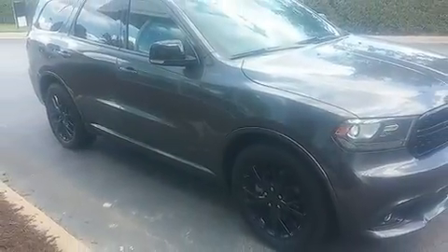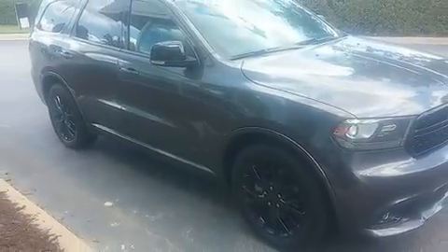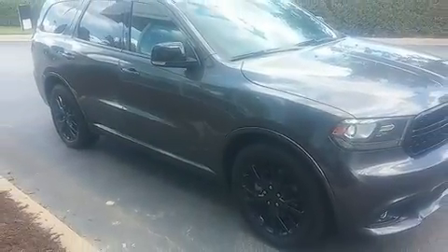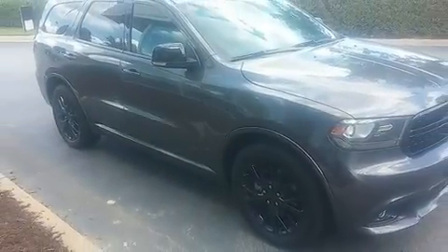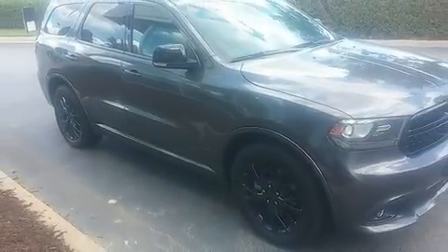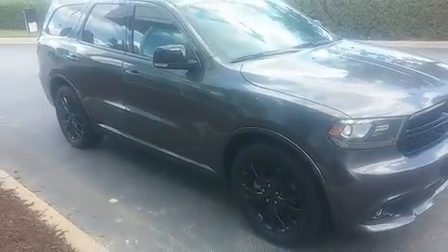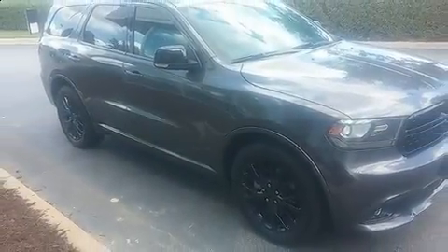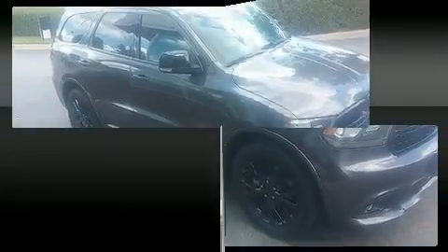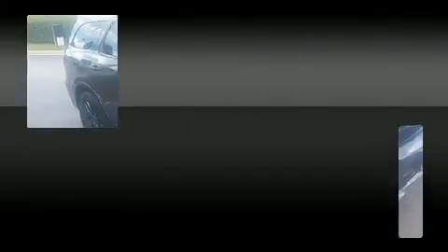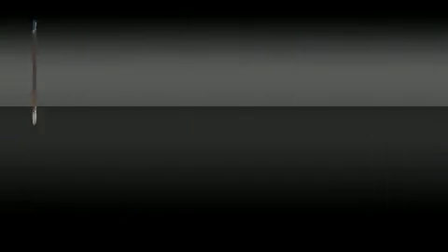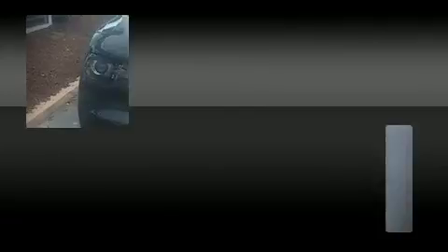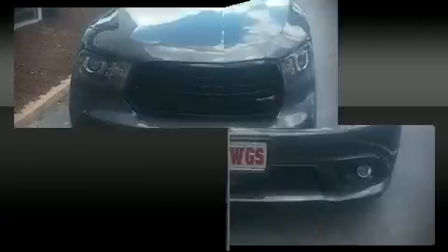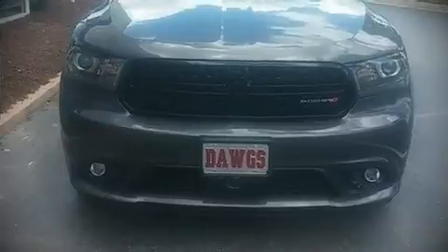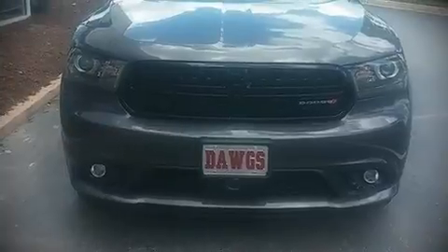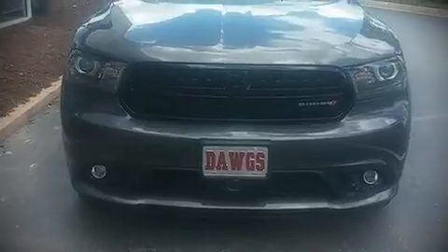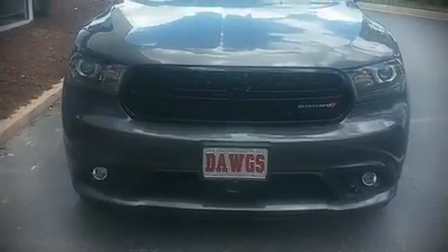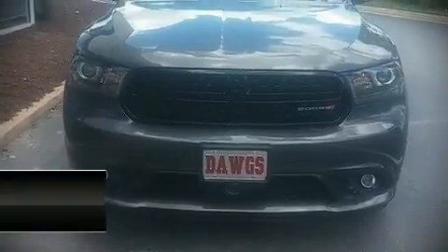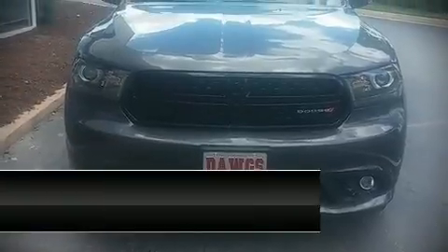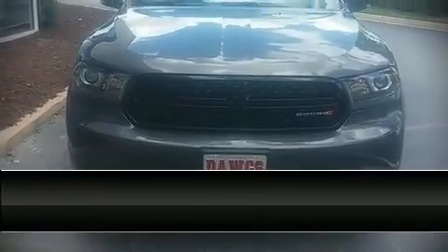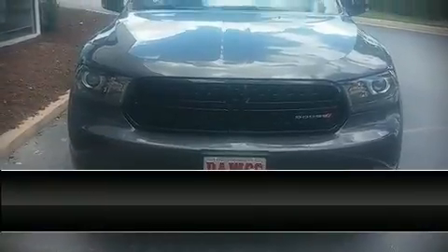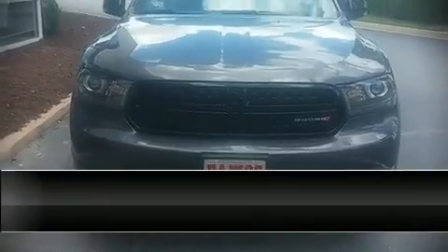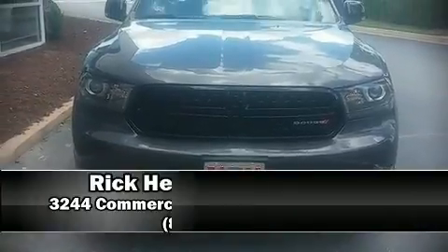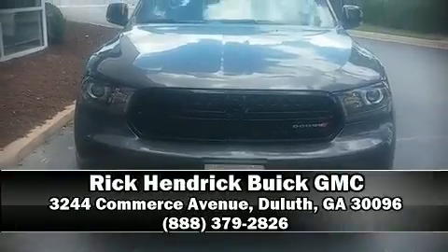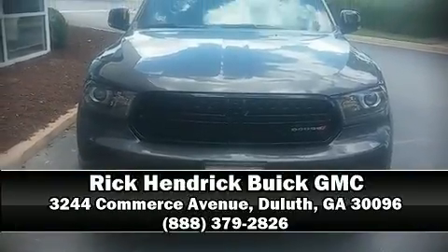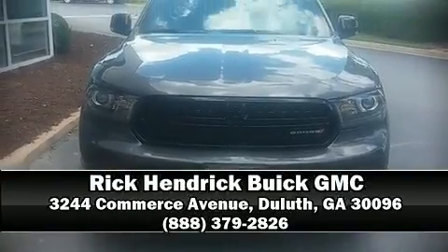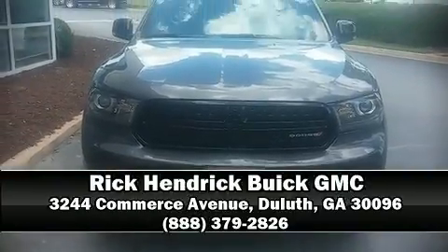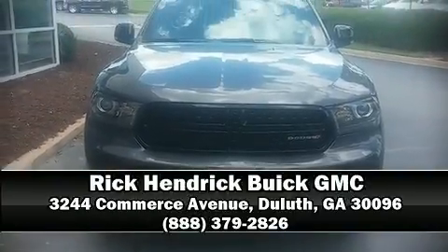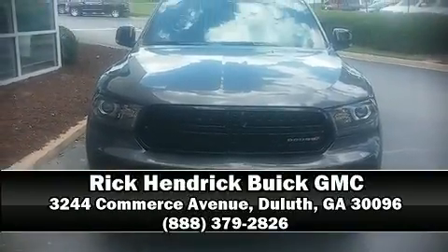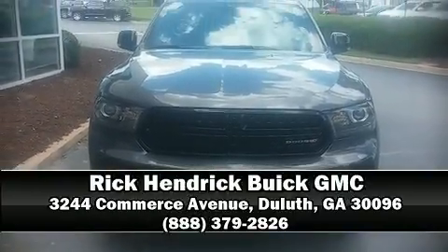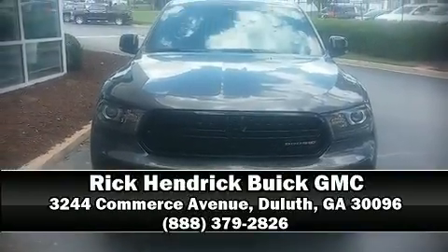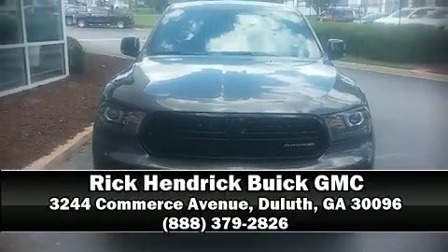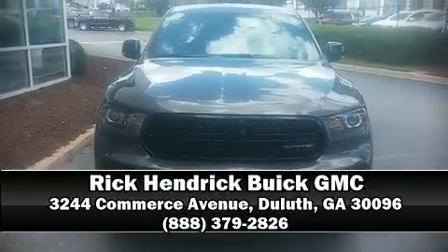All-wheel drive enhances stability in unpredictable circumstances. Stop by our dealership or give us a call for more information.